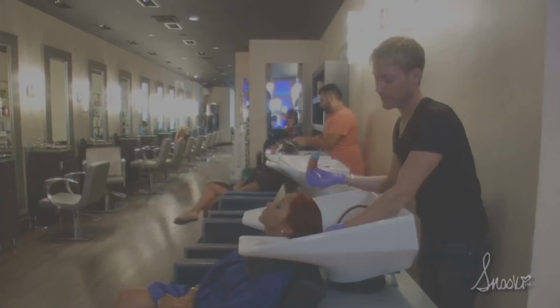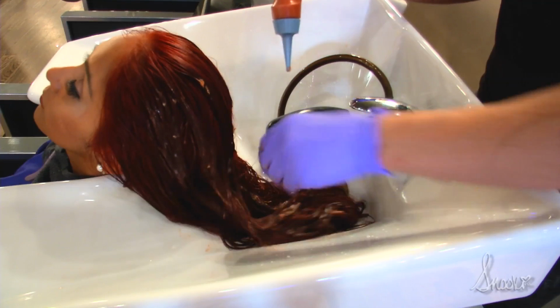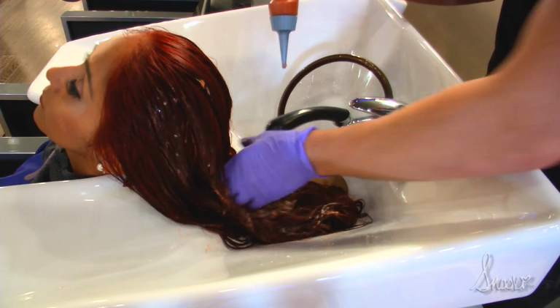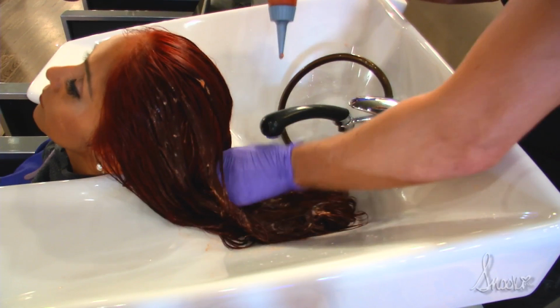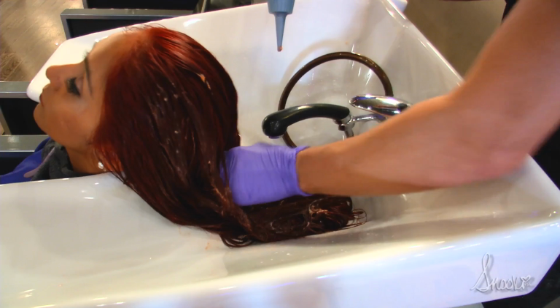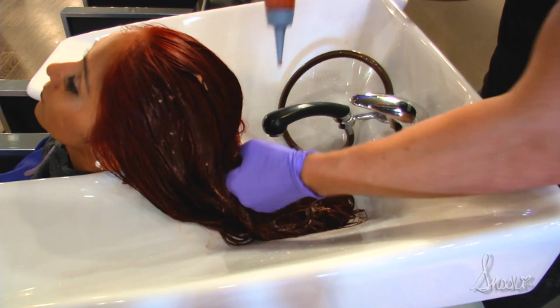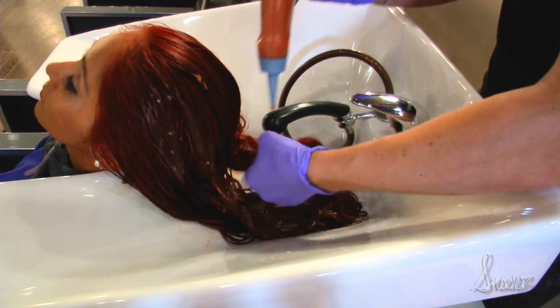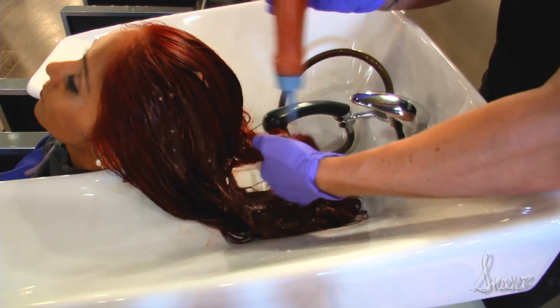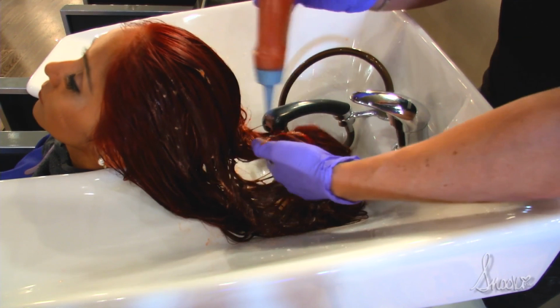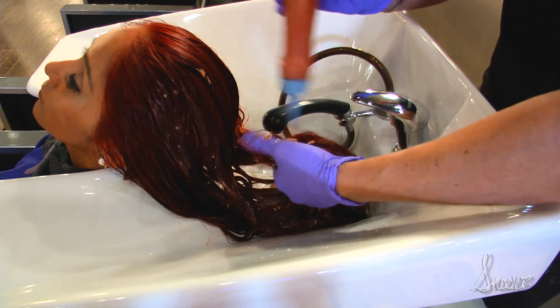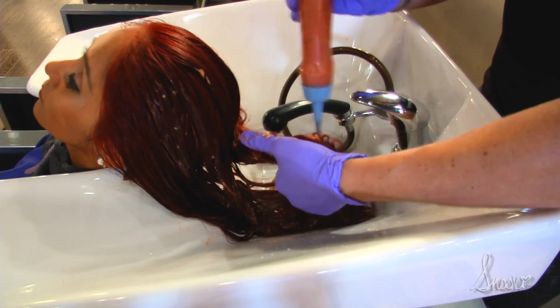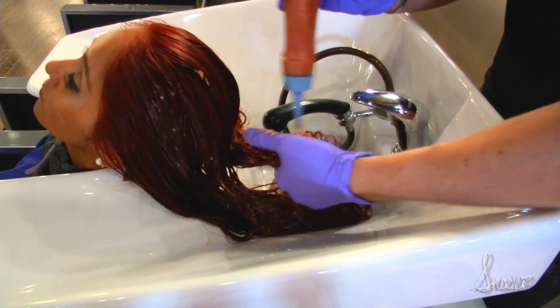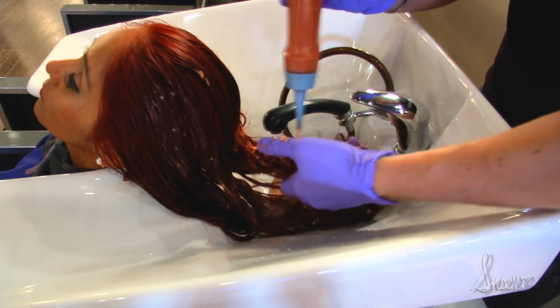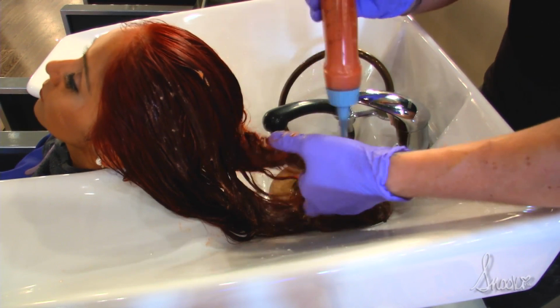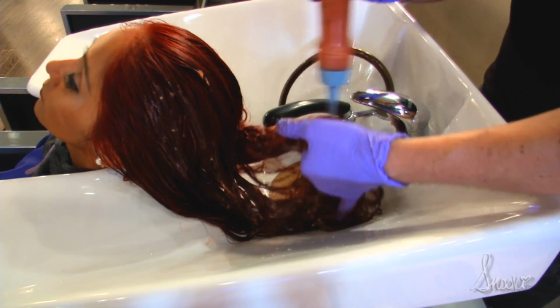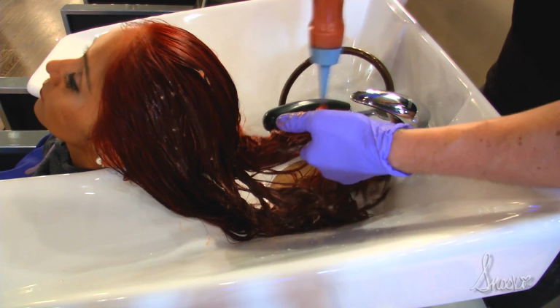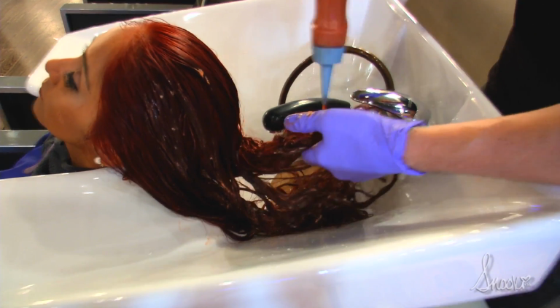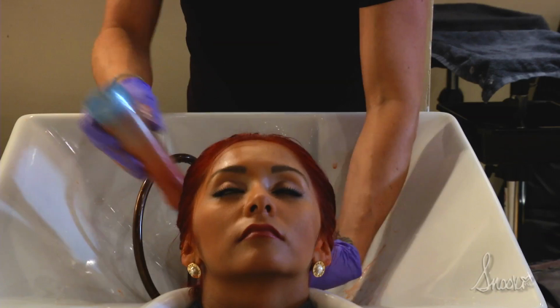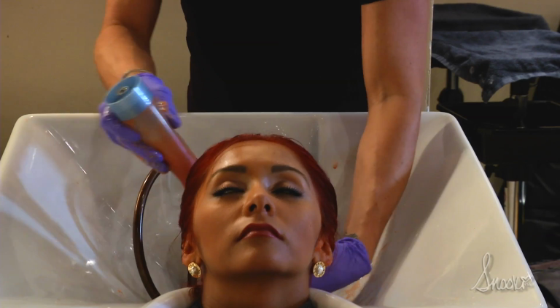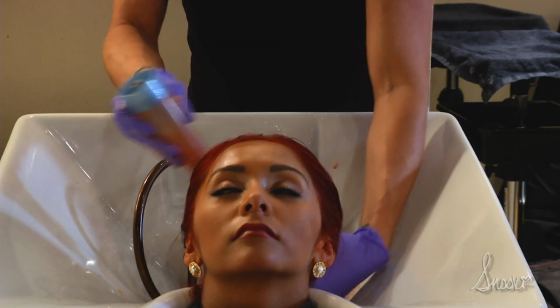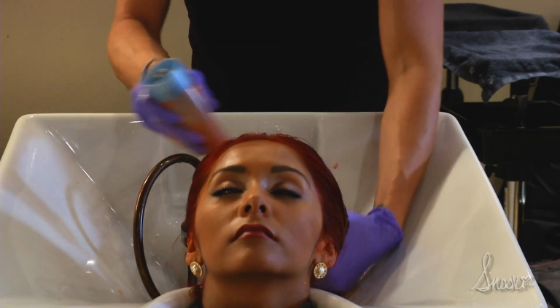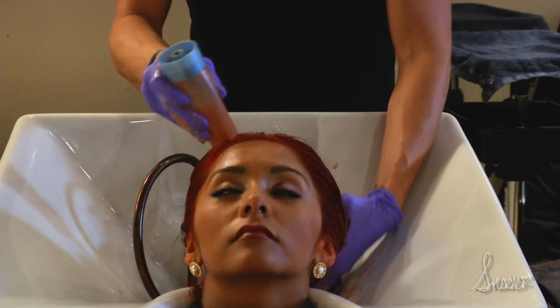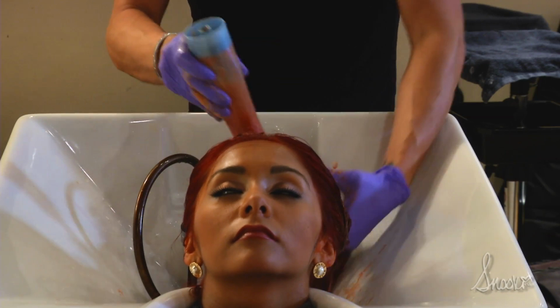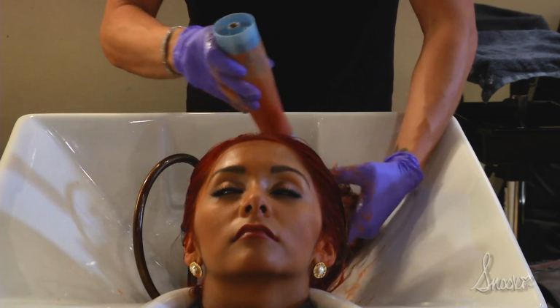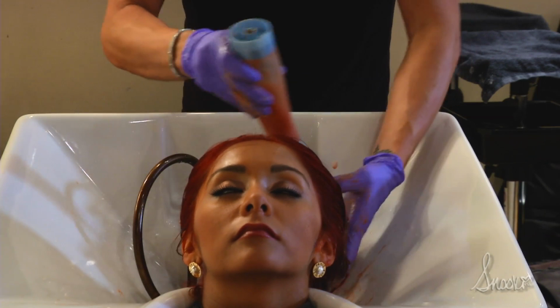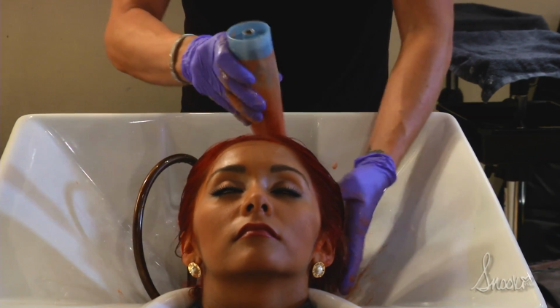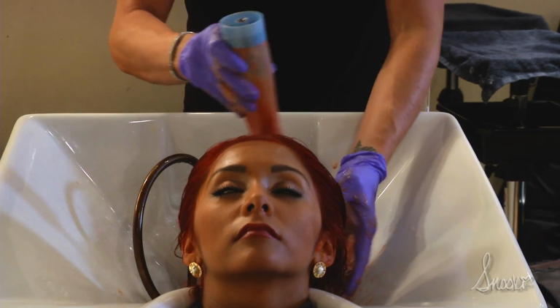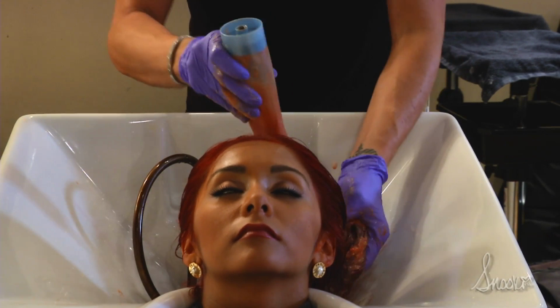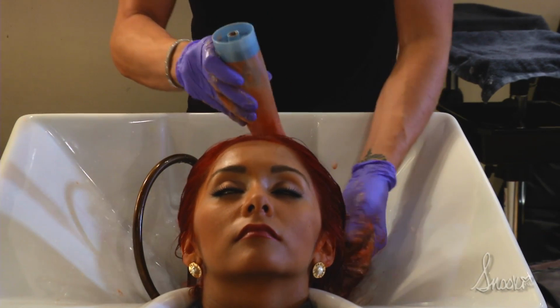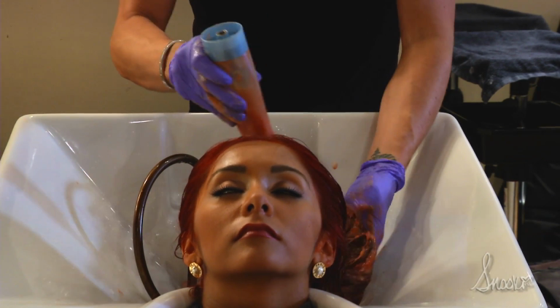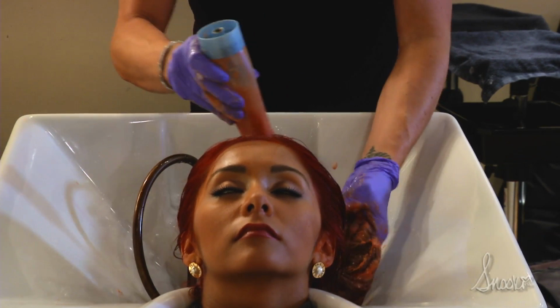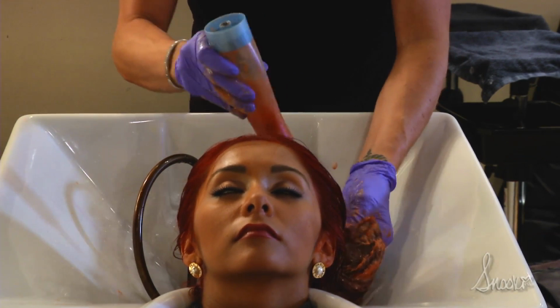This is what's going to refresh the red on the rest of the hair that we didn't cover, and on the ends, to get it all evened out and vibrant.